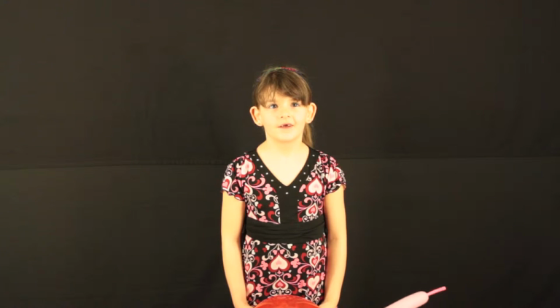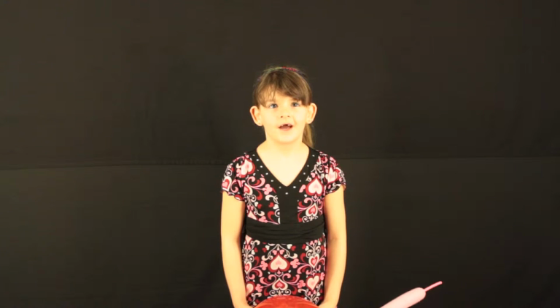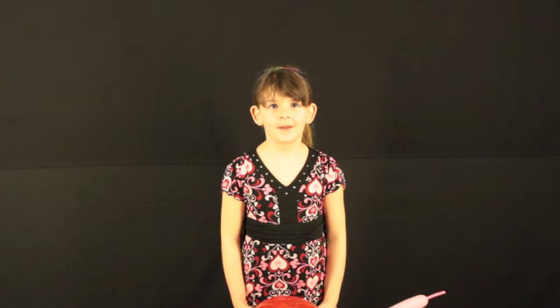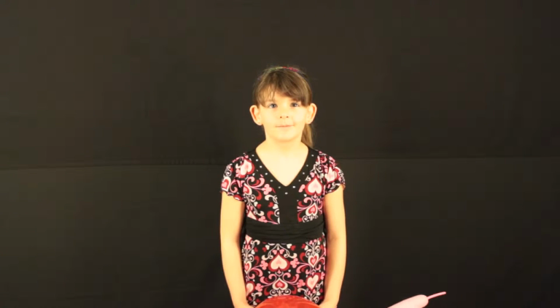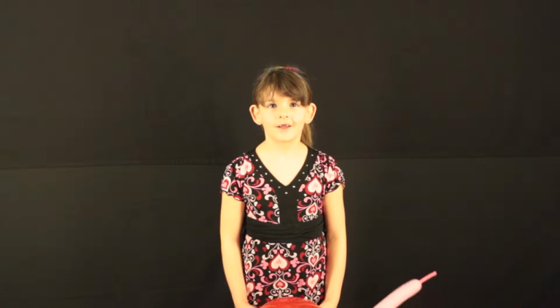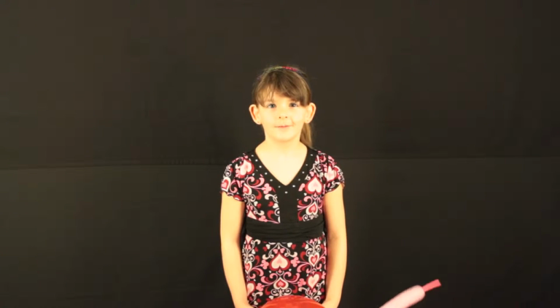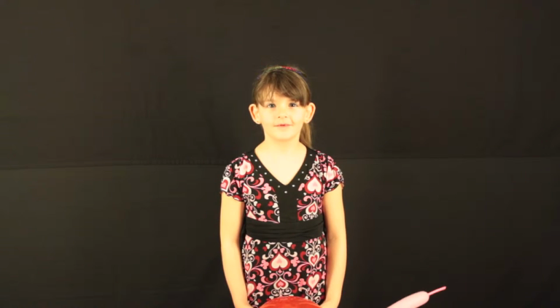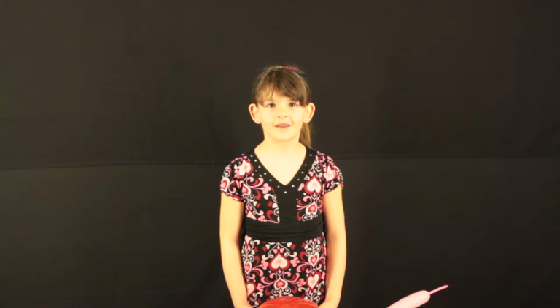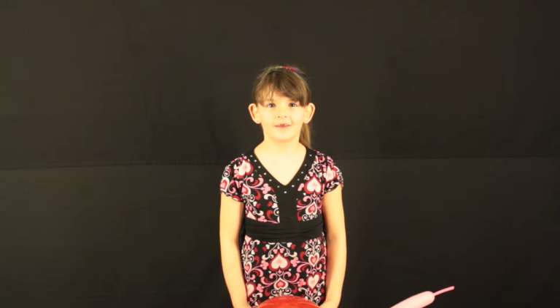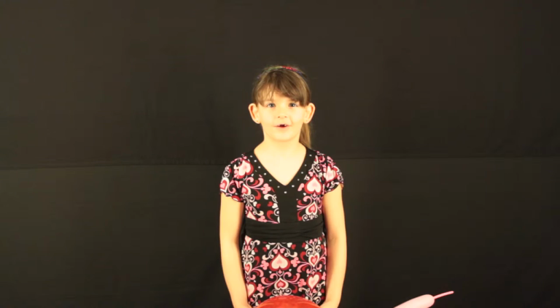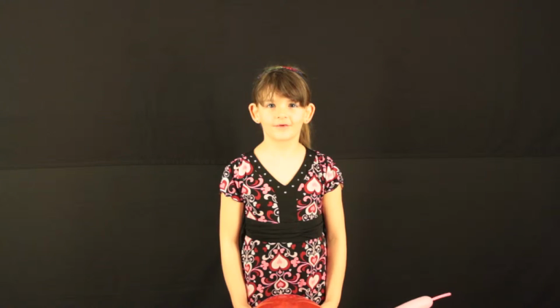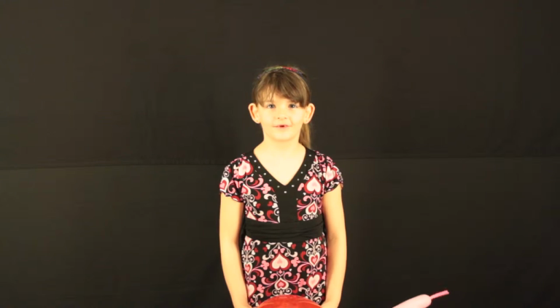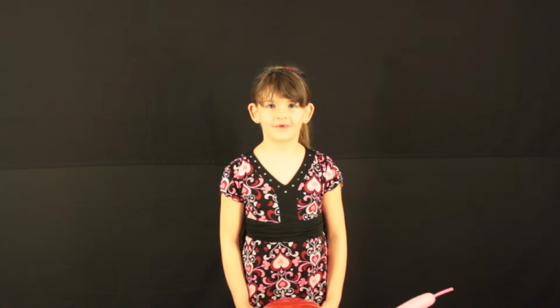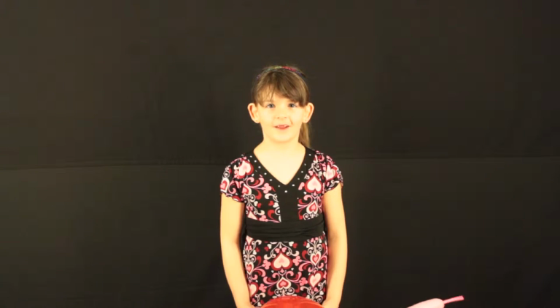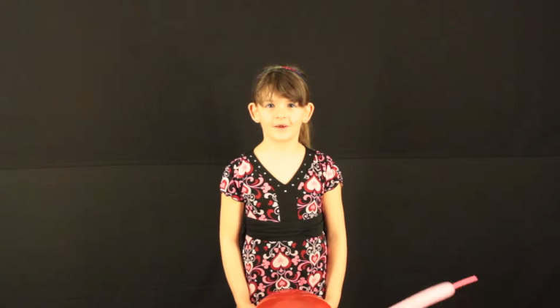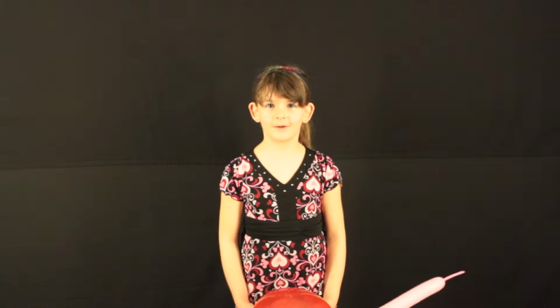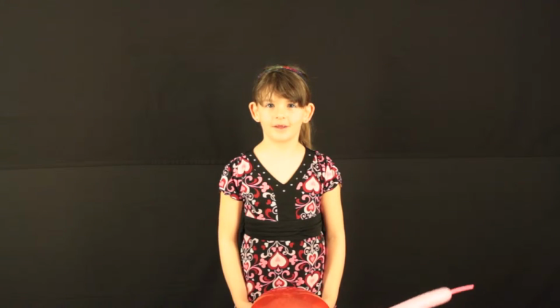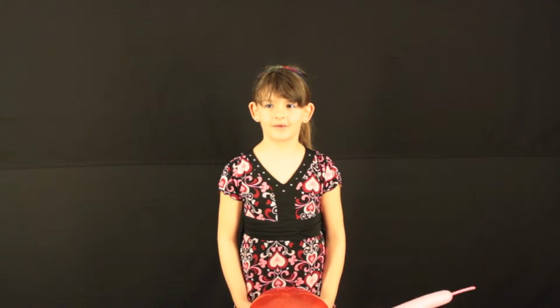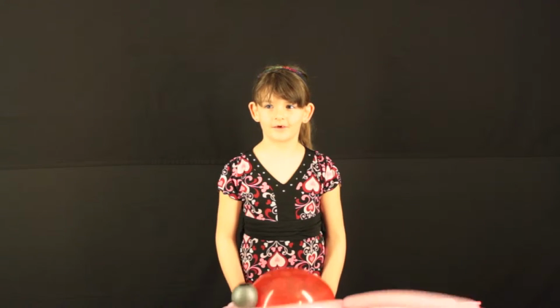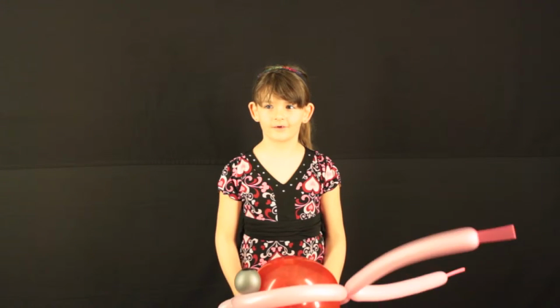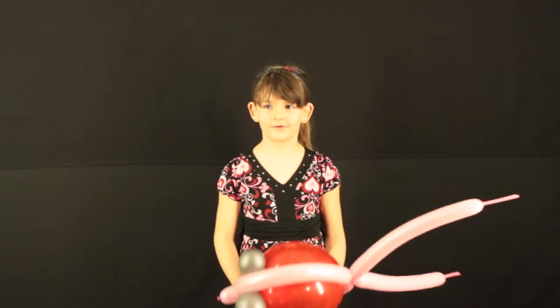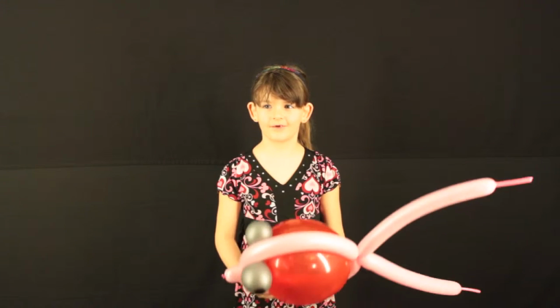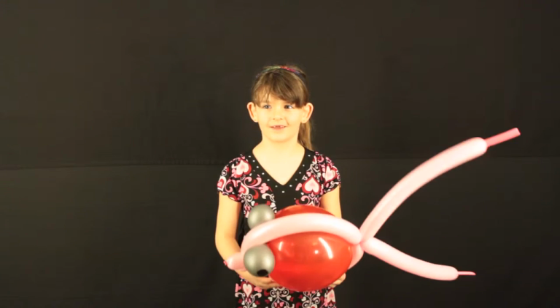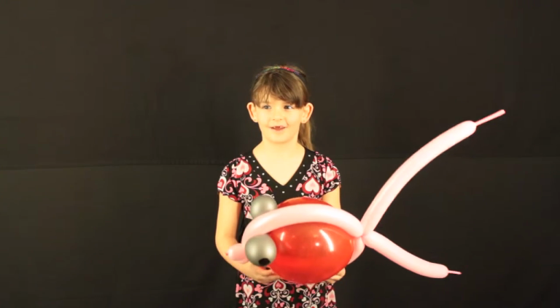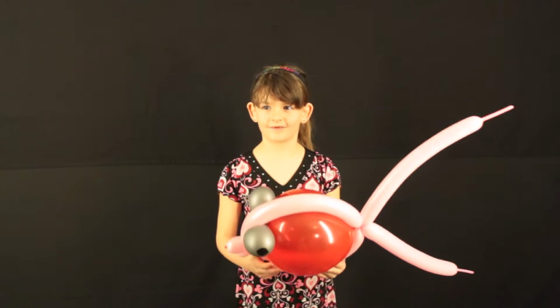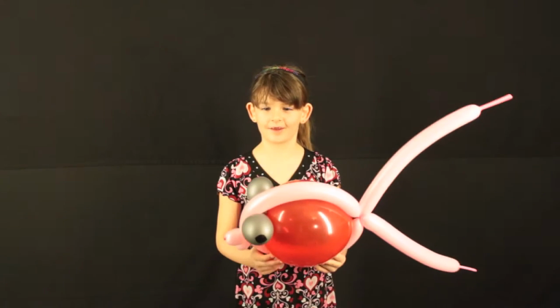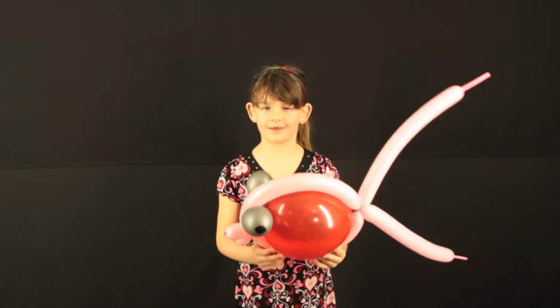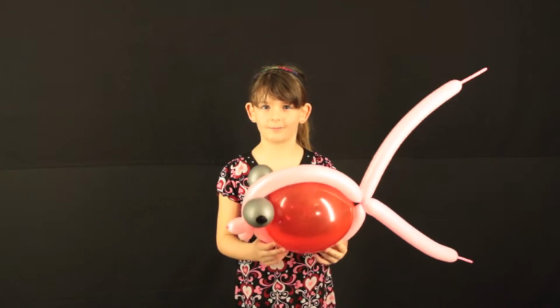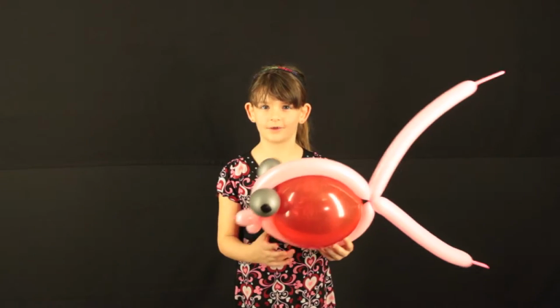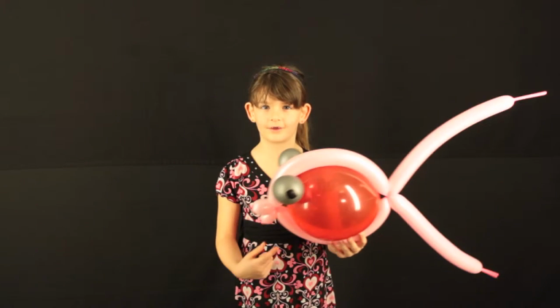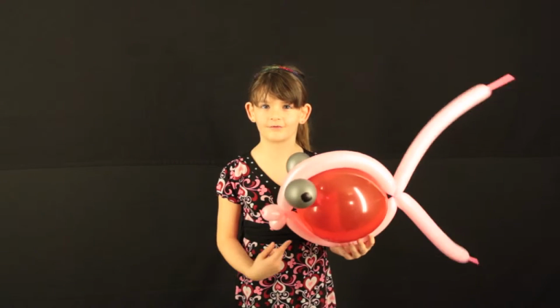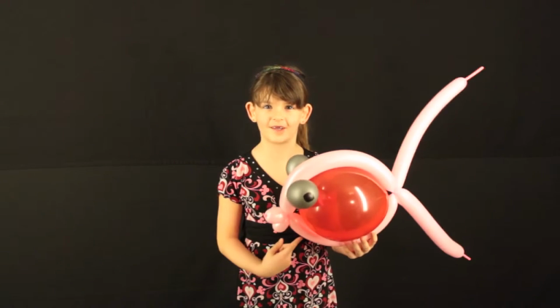Hi, my name is Kennedy Grosser. Today we're going to make this awesome Valentine's Day theme balloon fish.